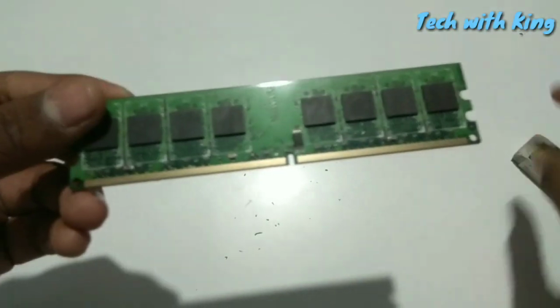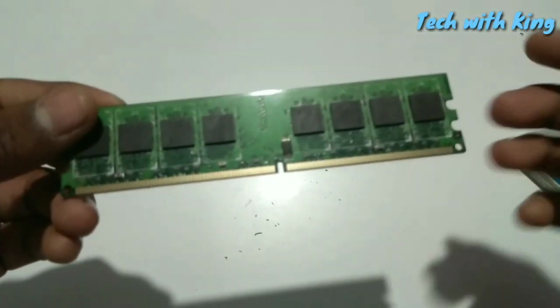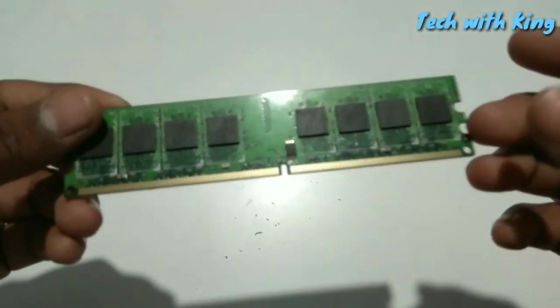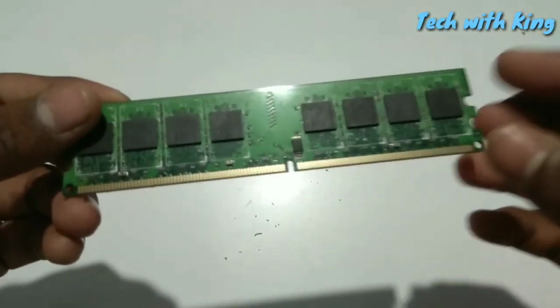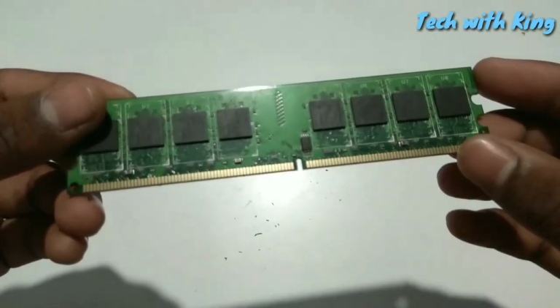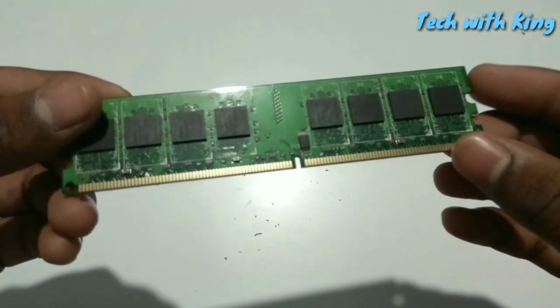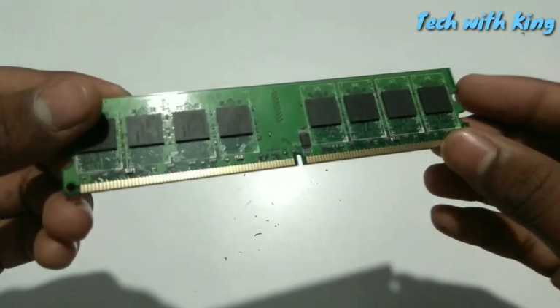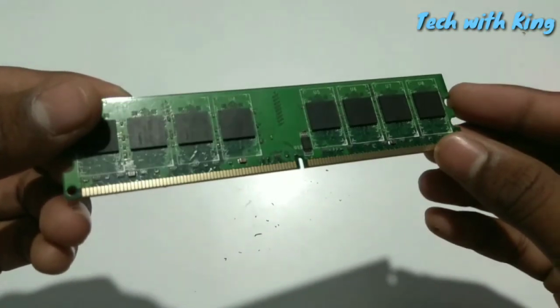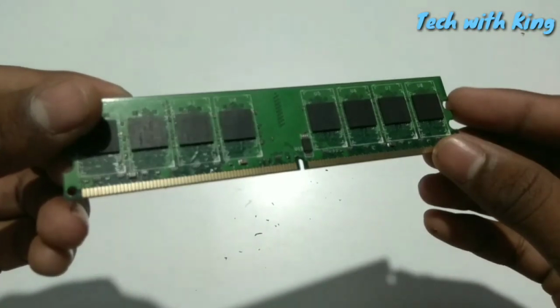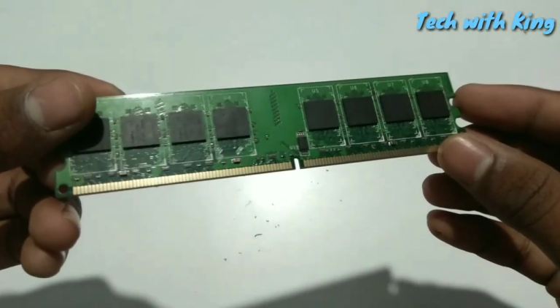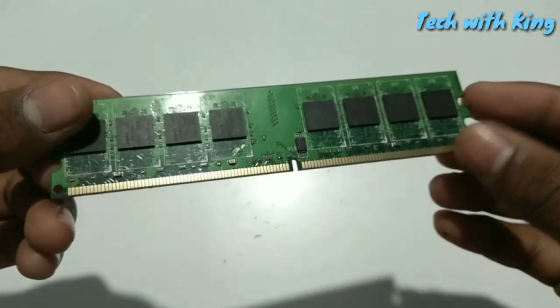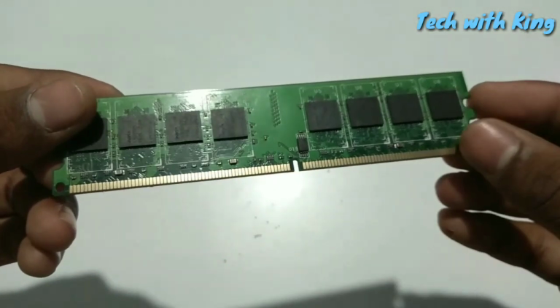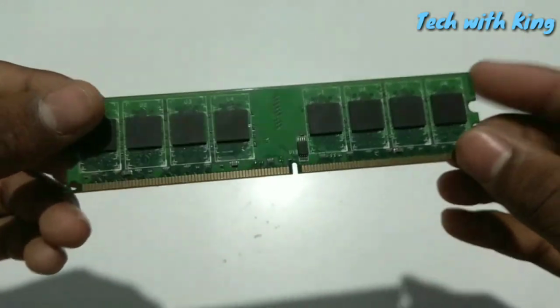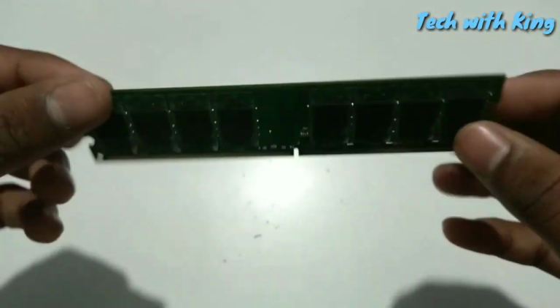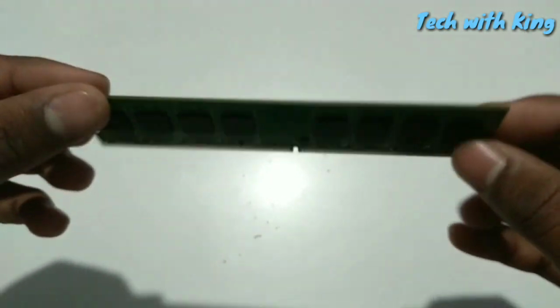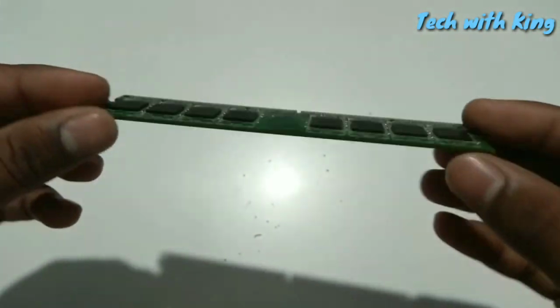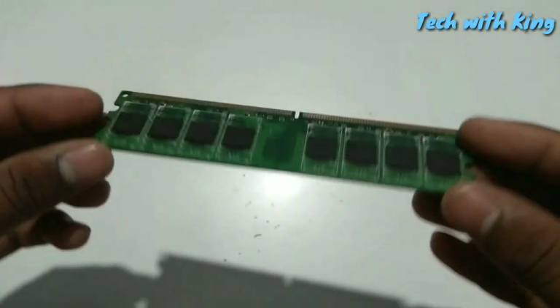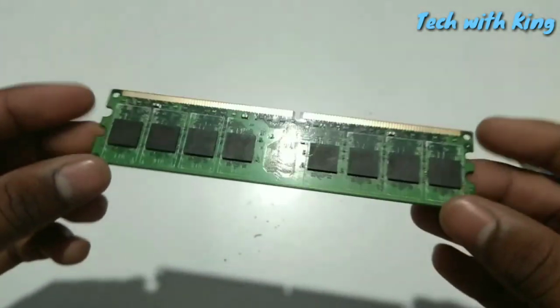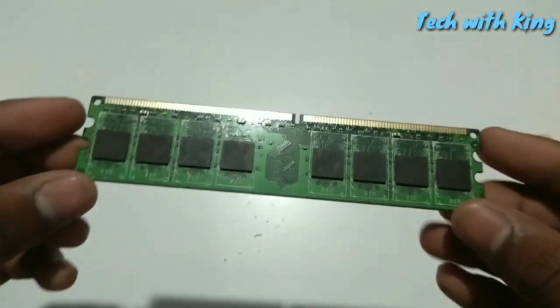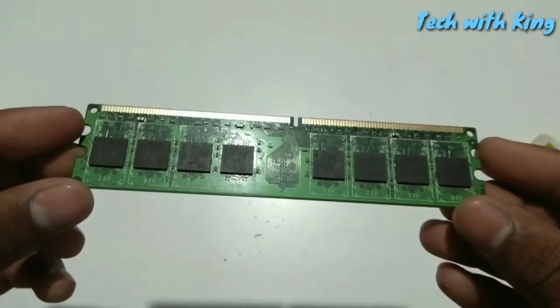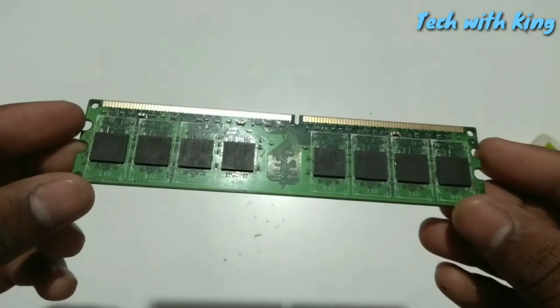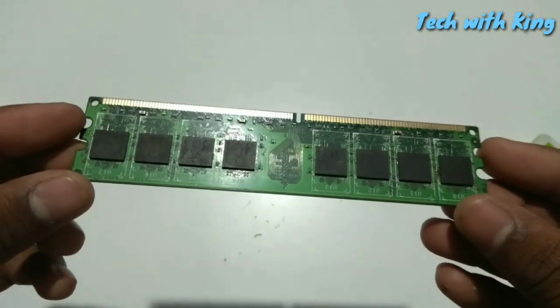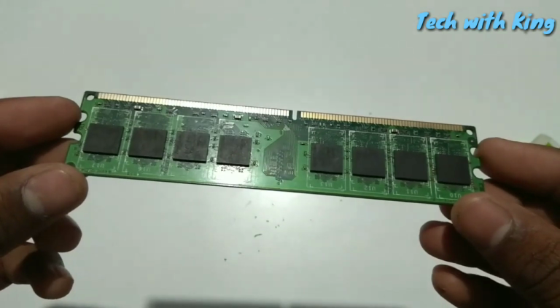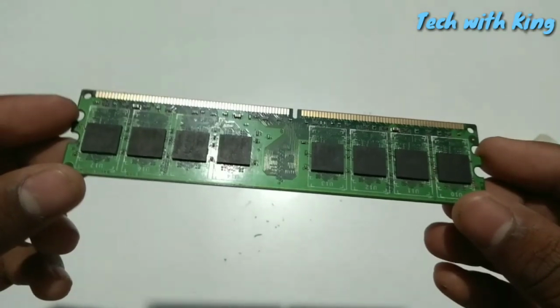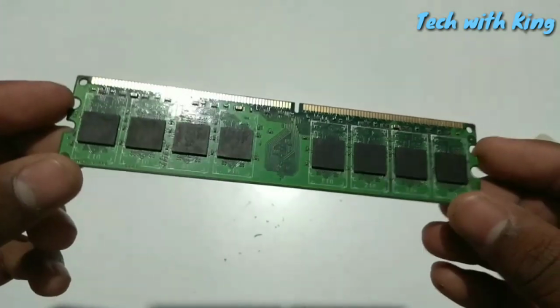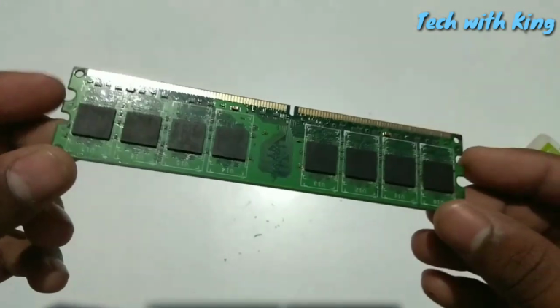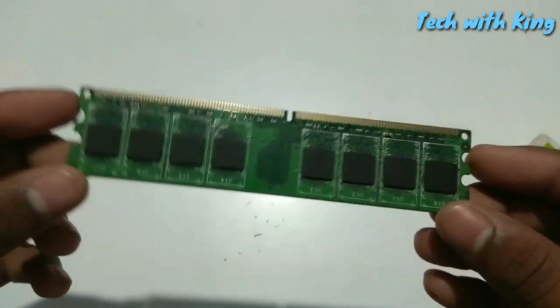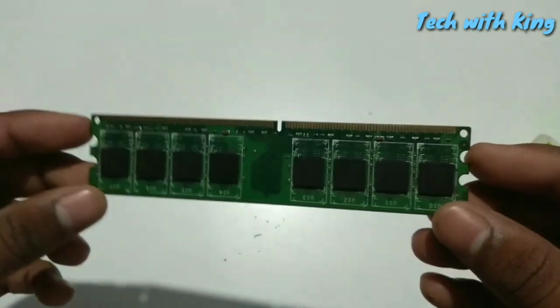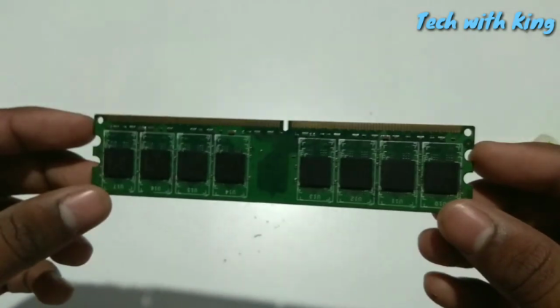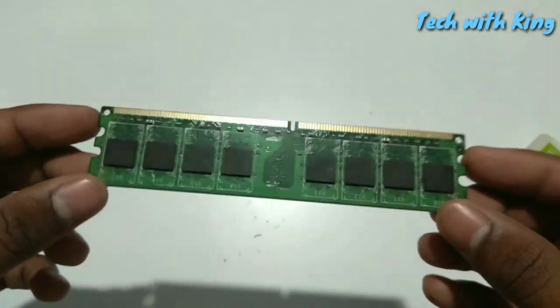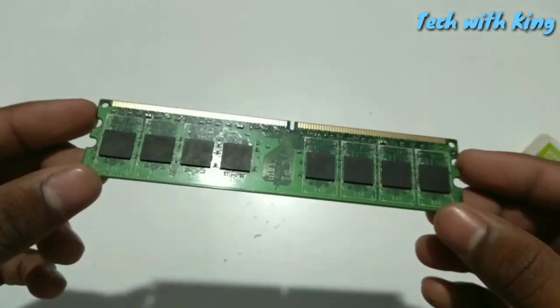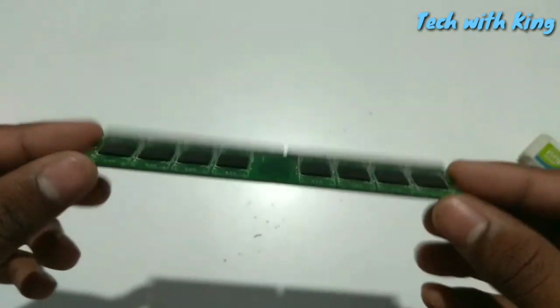After cleaning with the eraser, reinsert your RAM into the desktop. It worked!